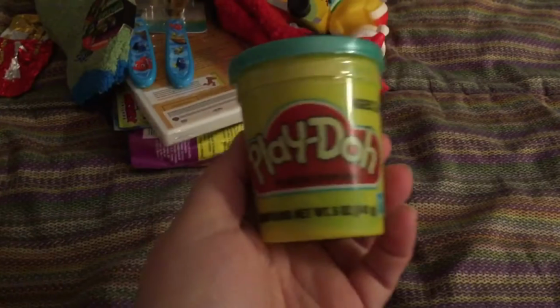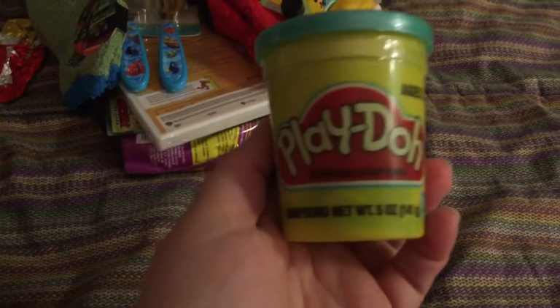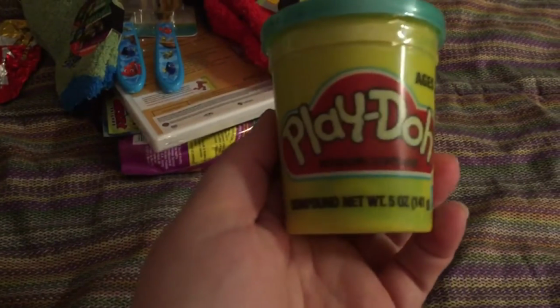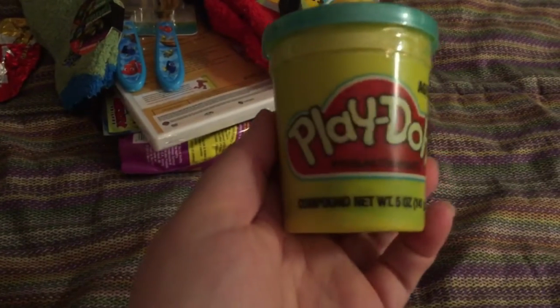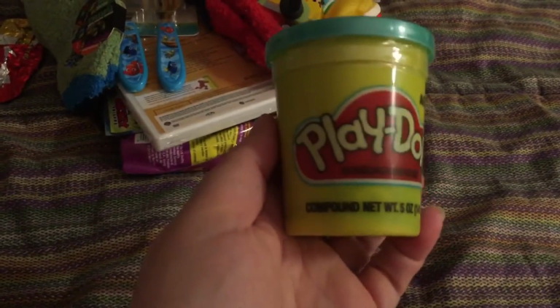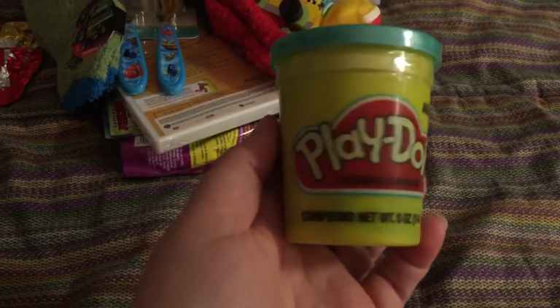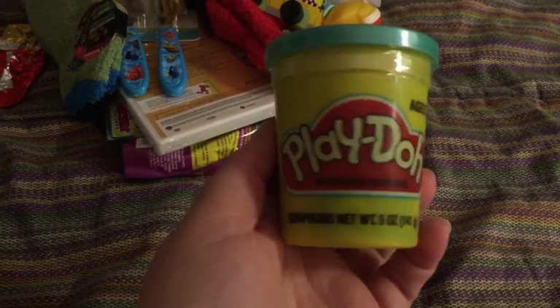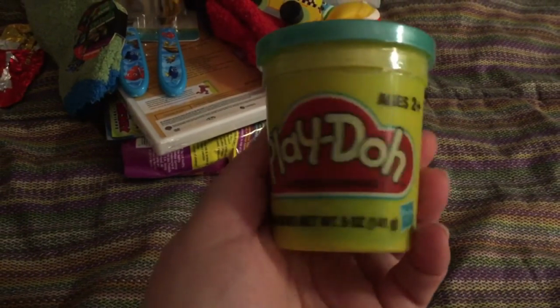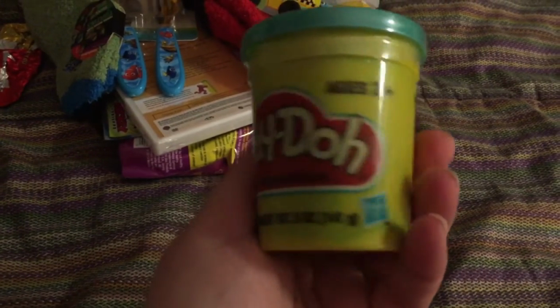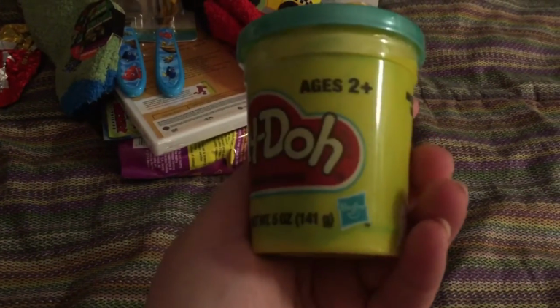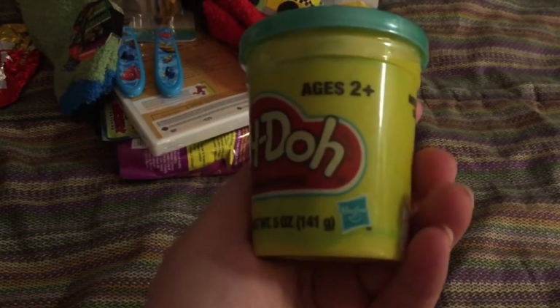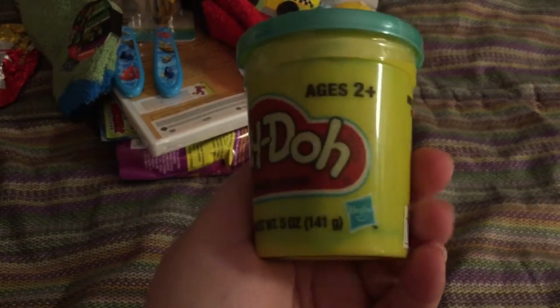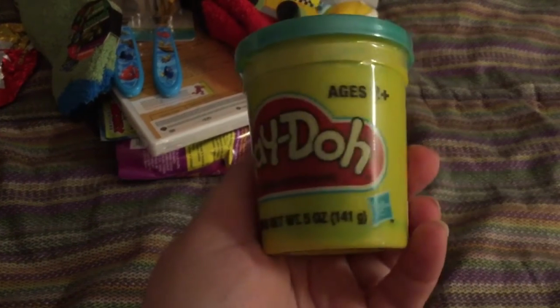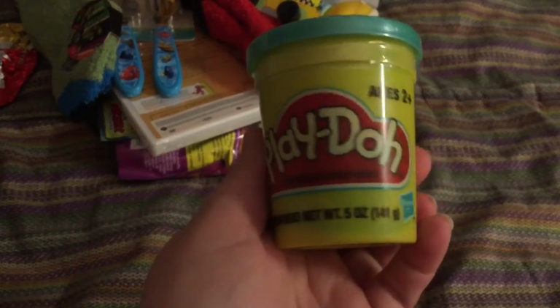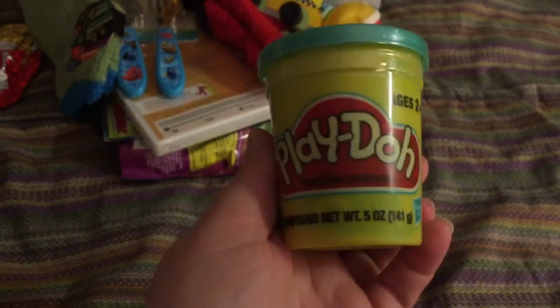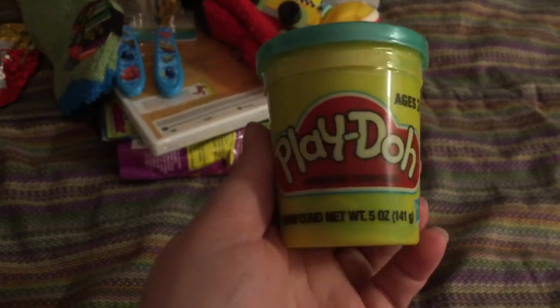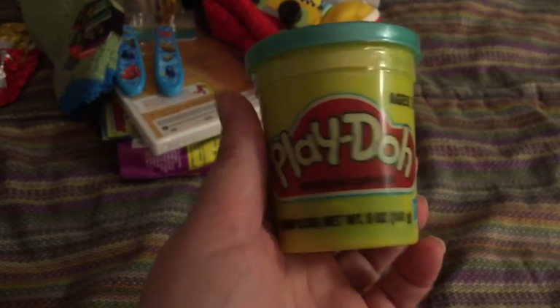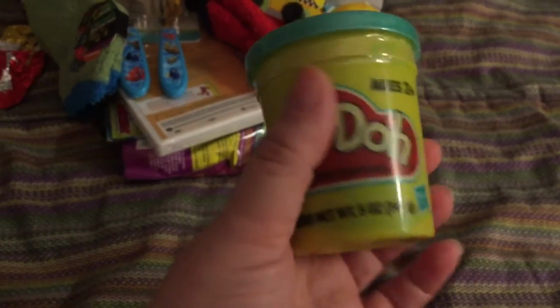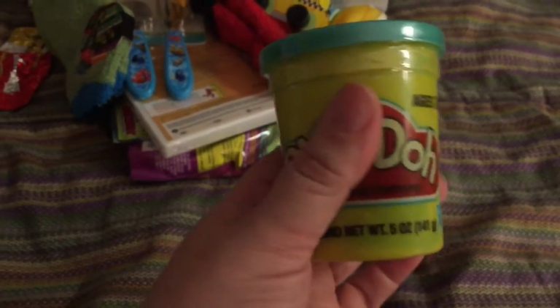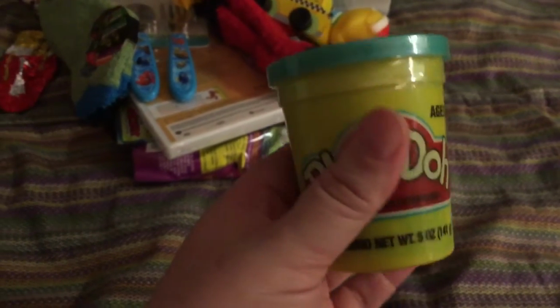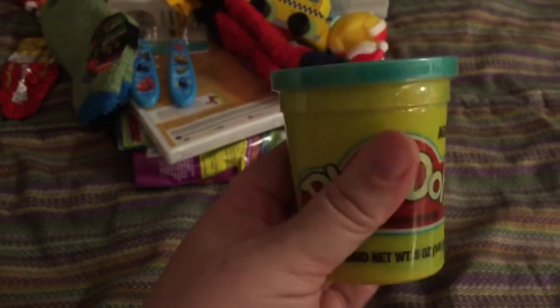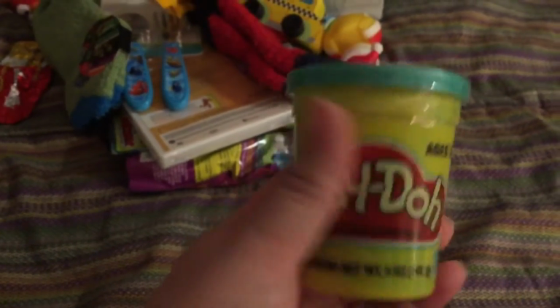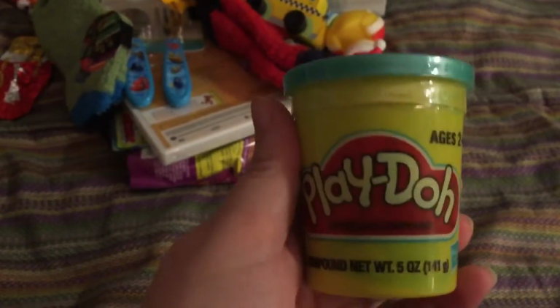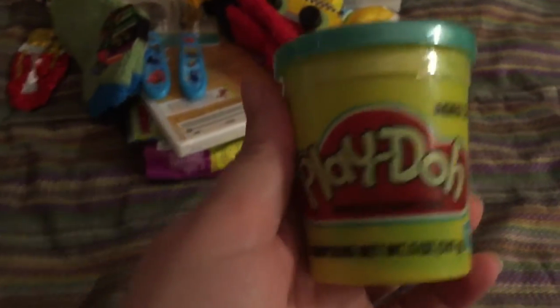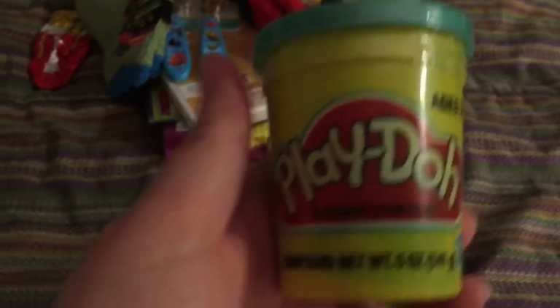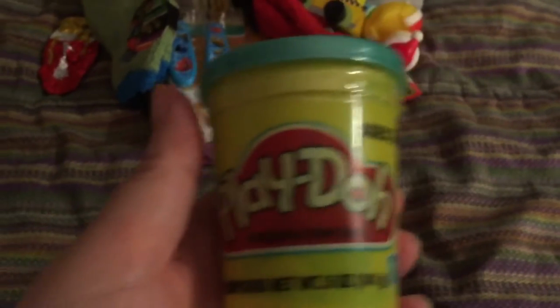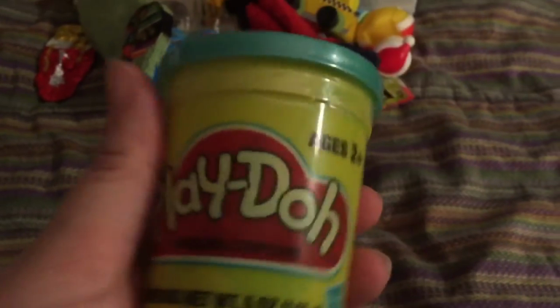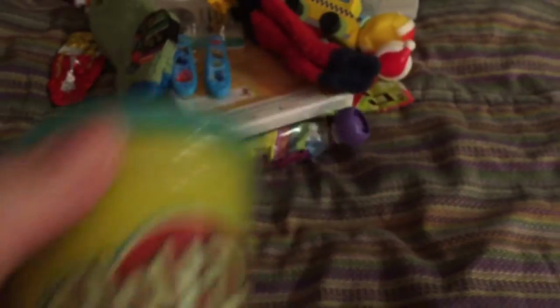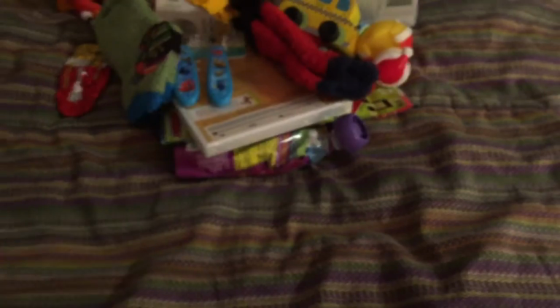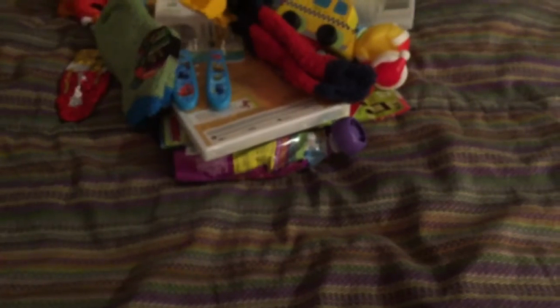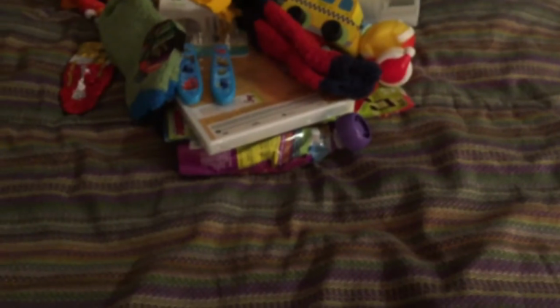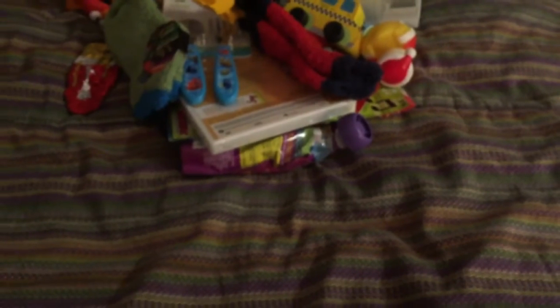I got him one little thing of Play-Doh. He's just now starting to get into Play-Doh, but you've got to watch with it because he tries to eat it sometimes.